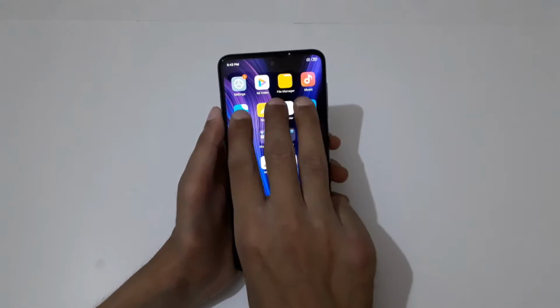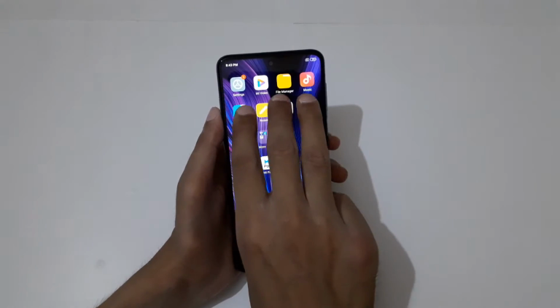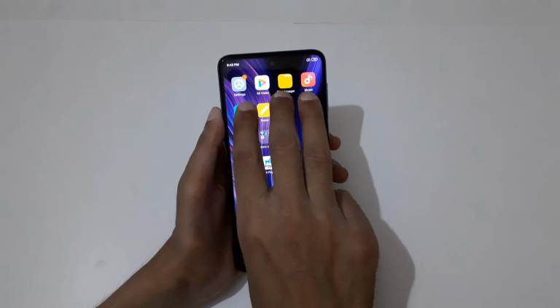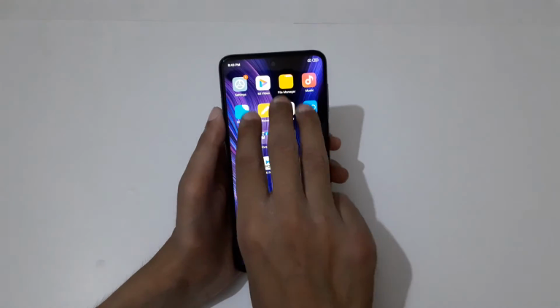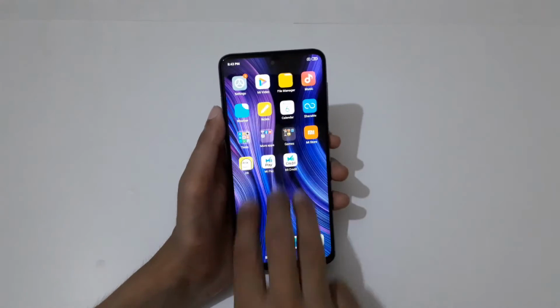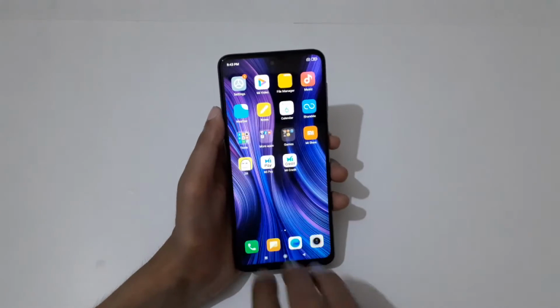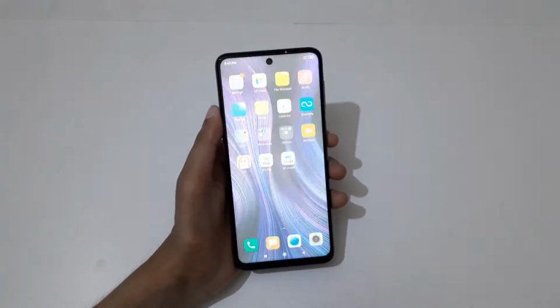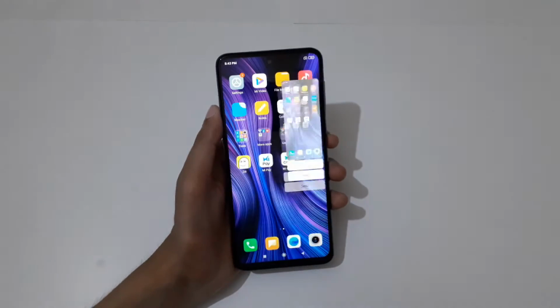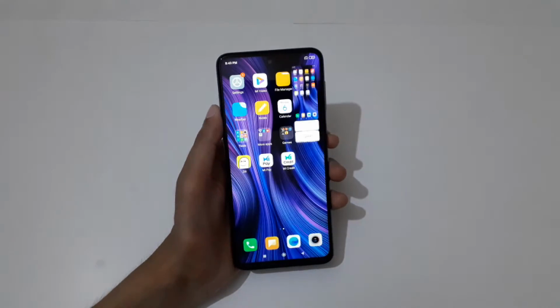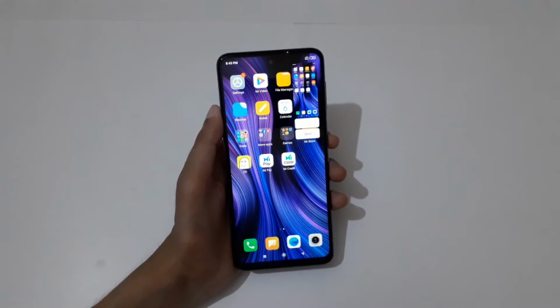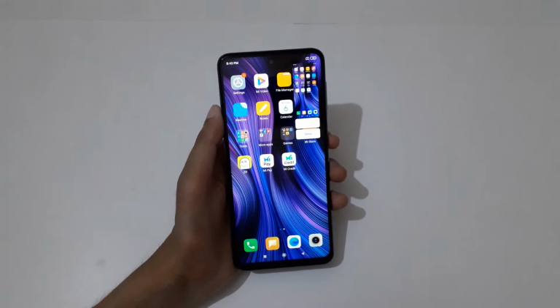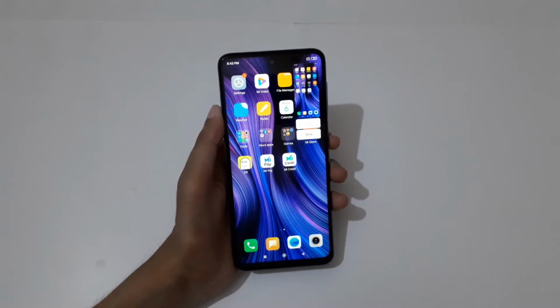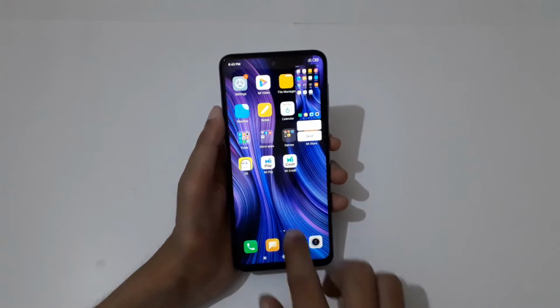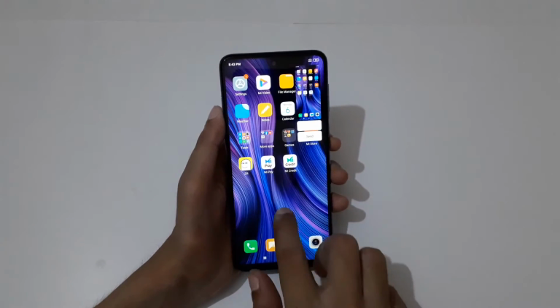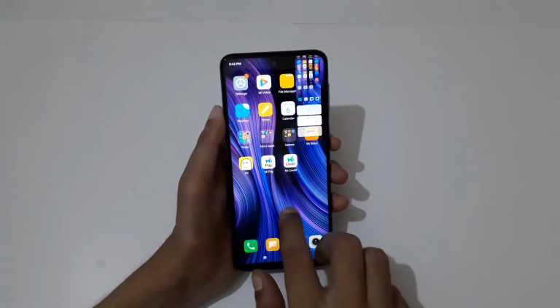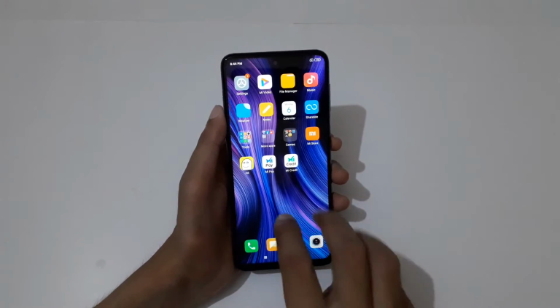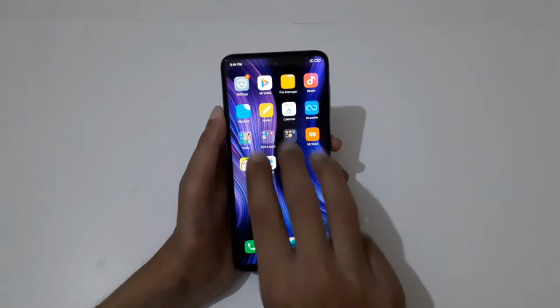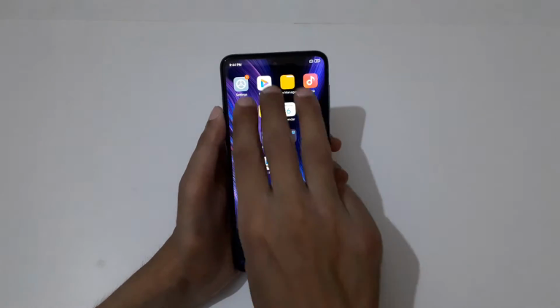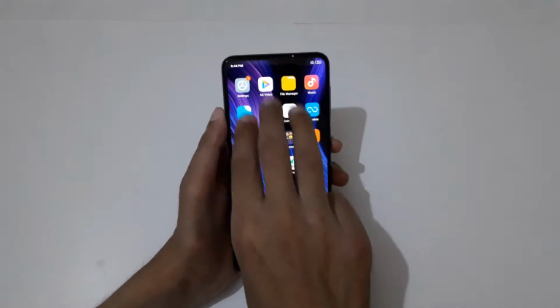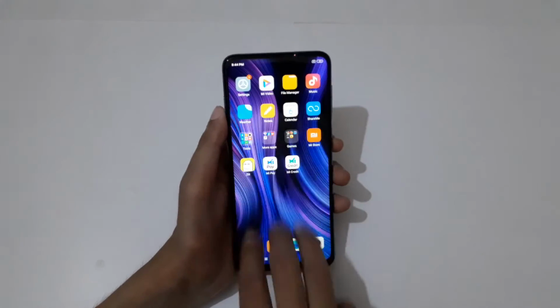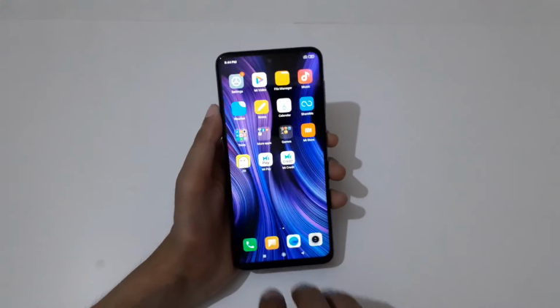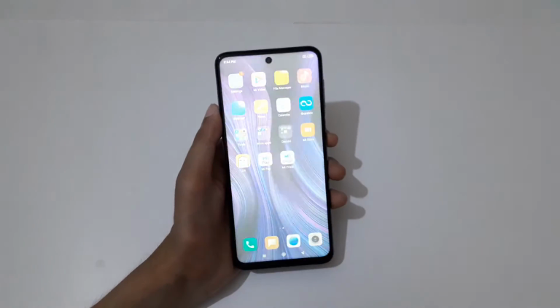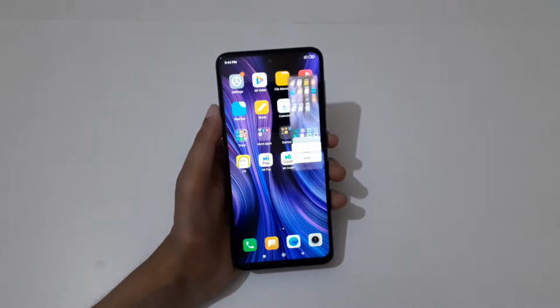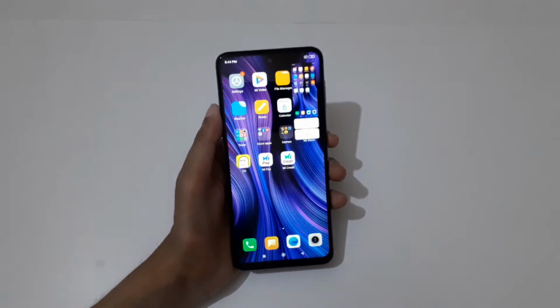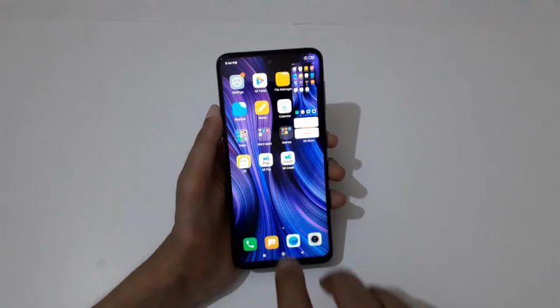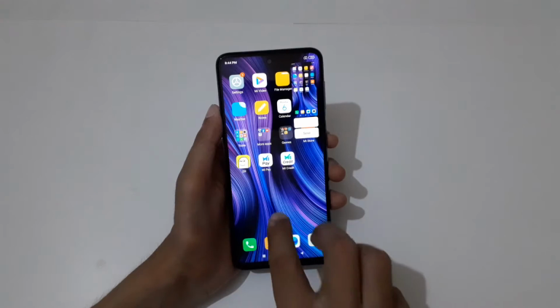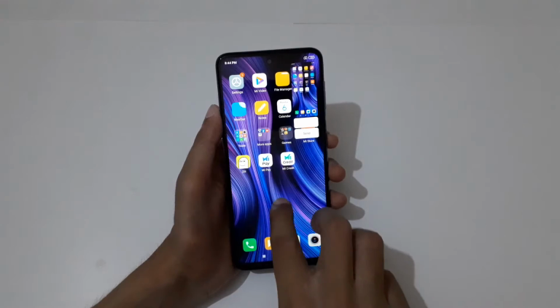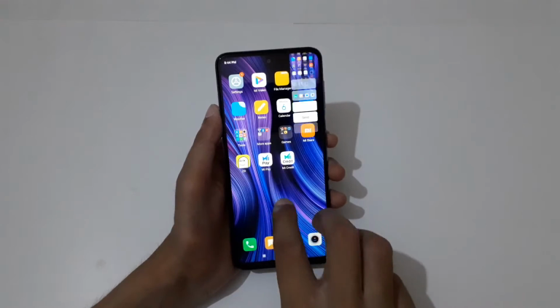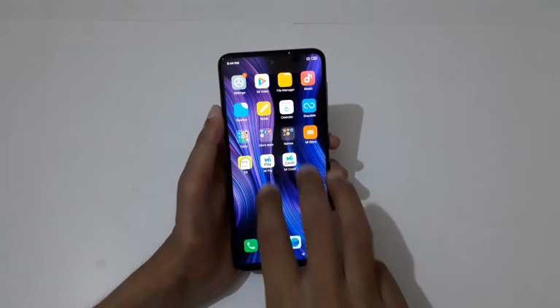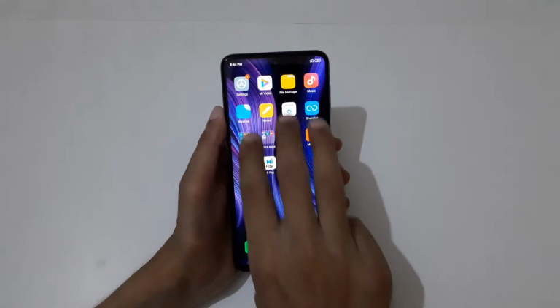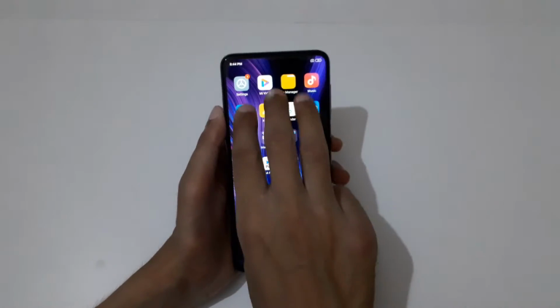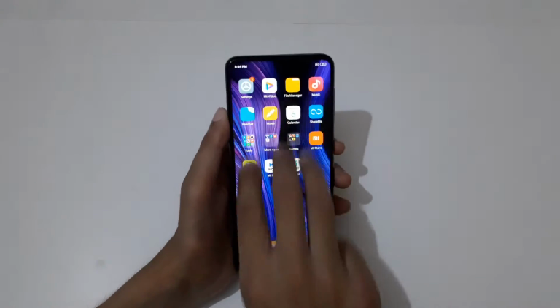The other method is just slide down your three fingers like this to take a screenshot.